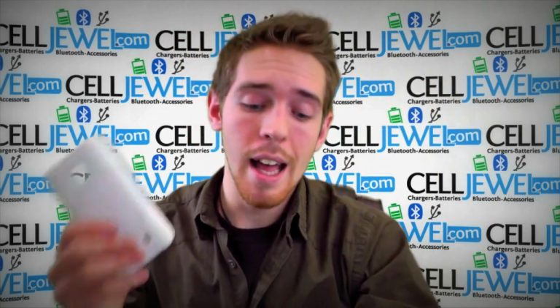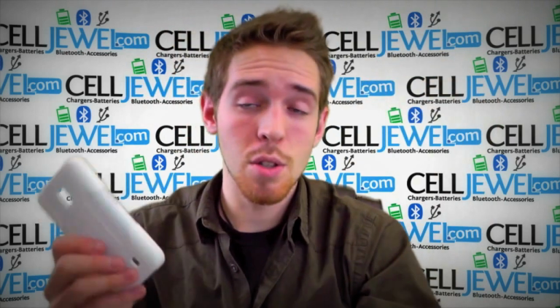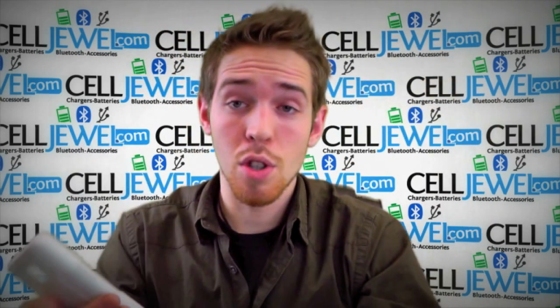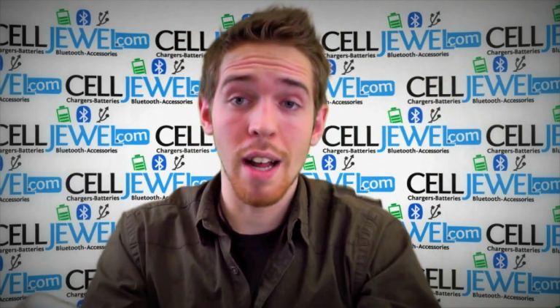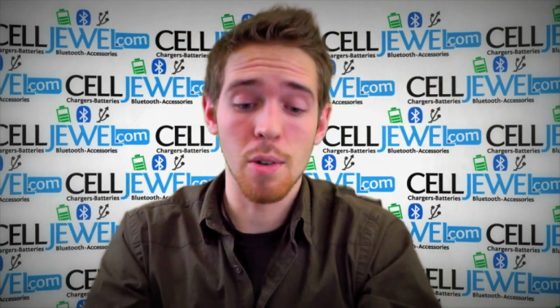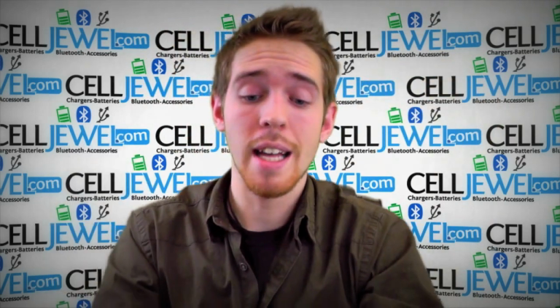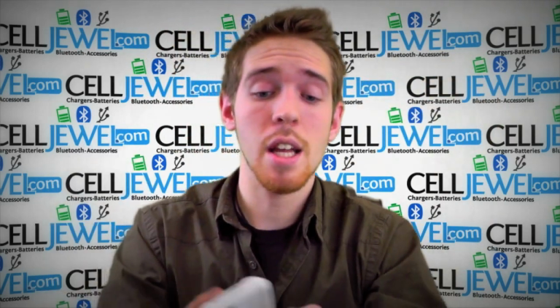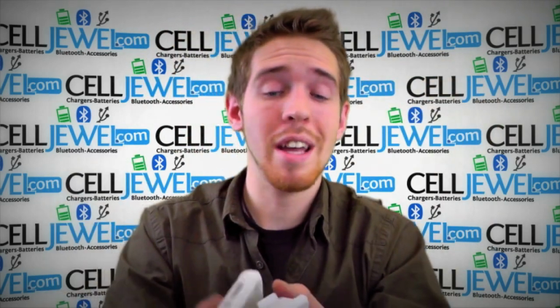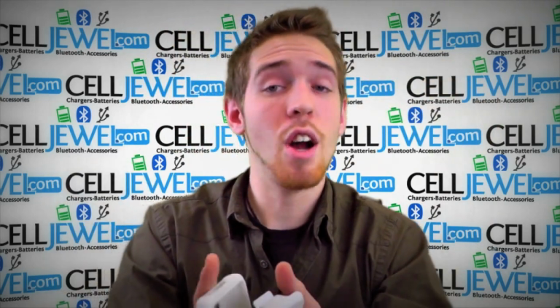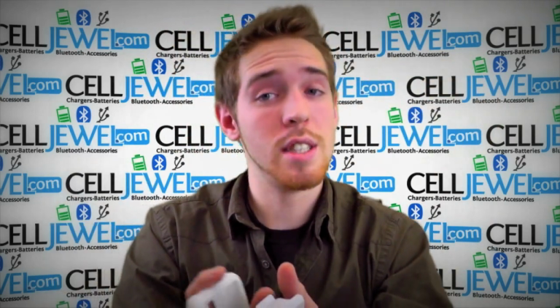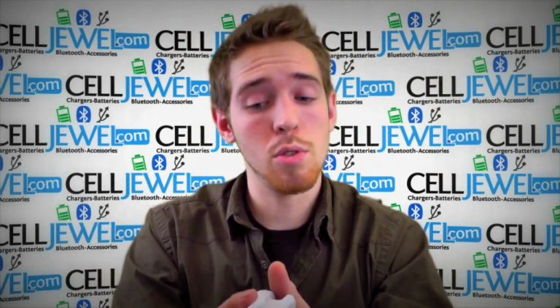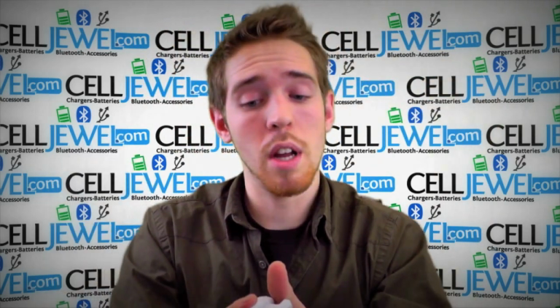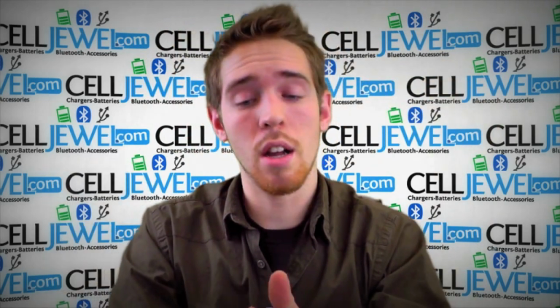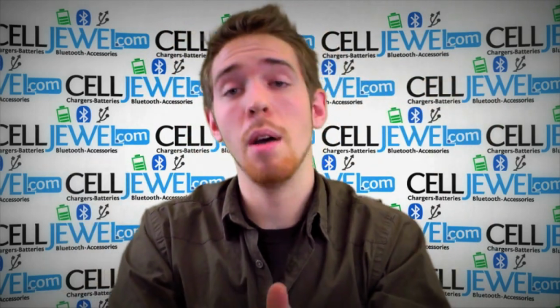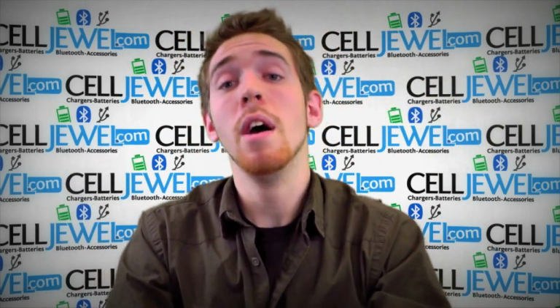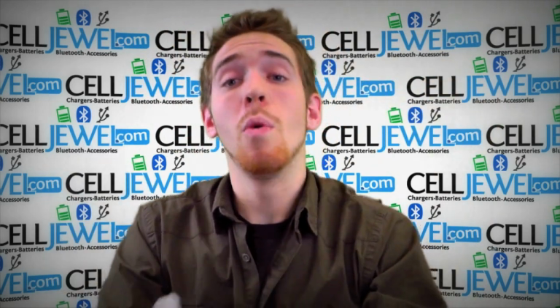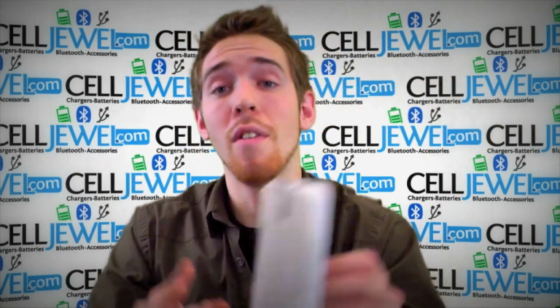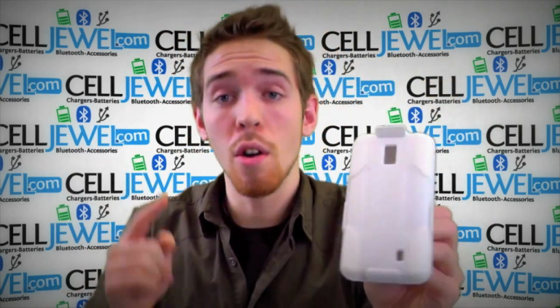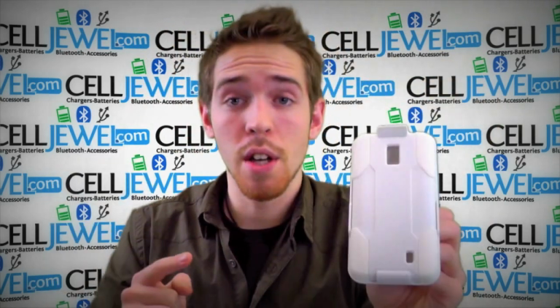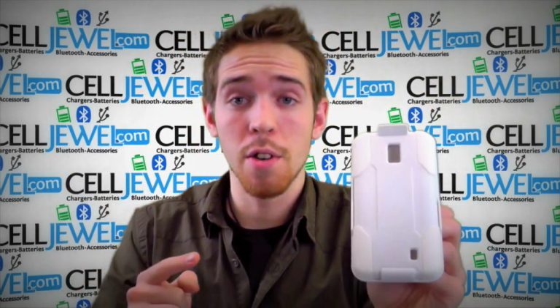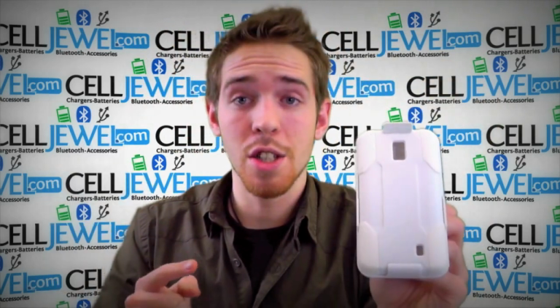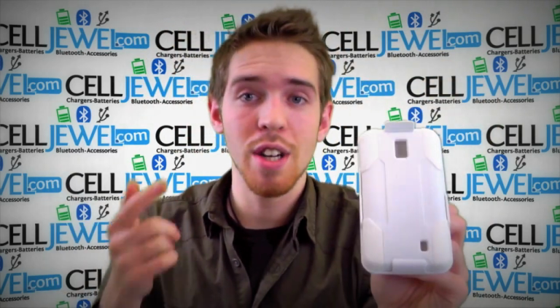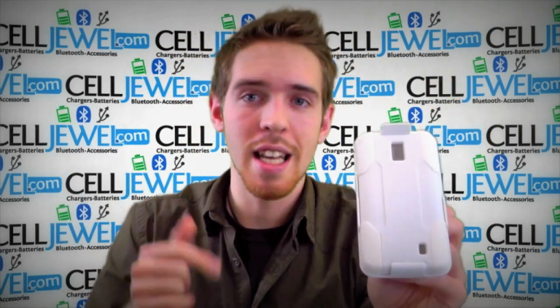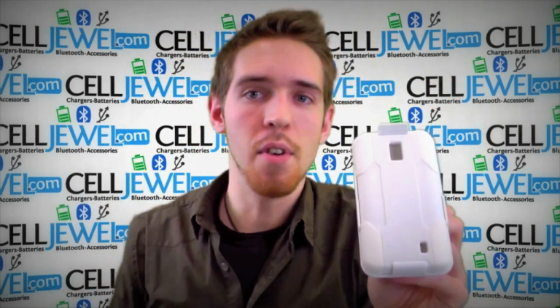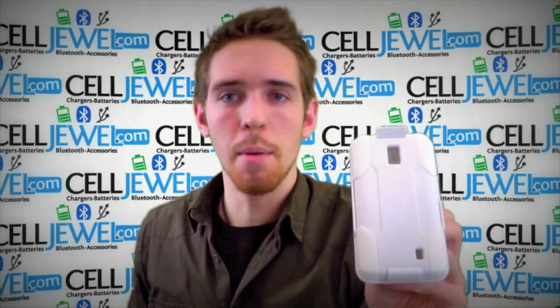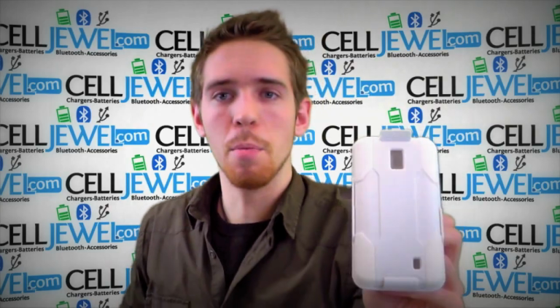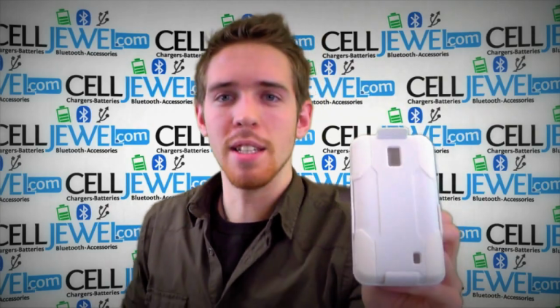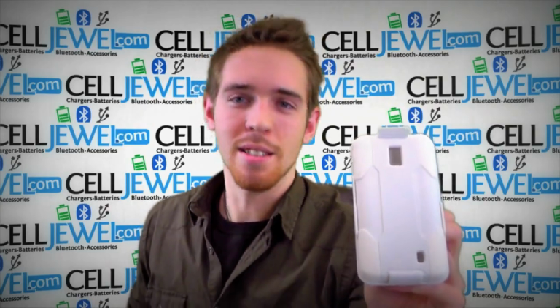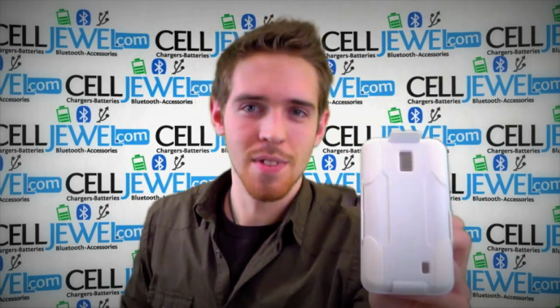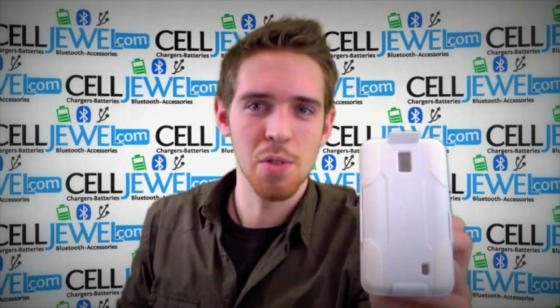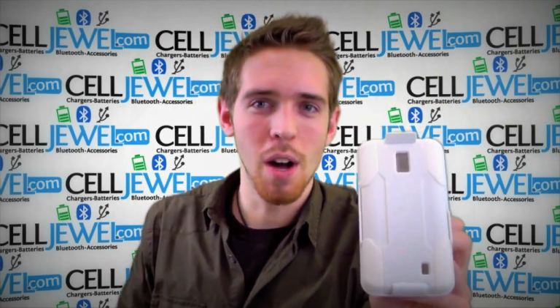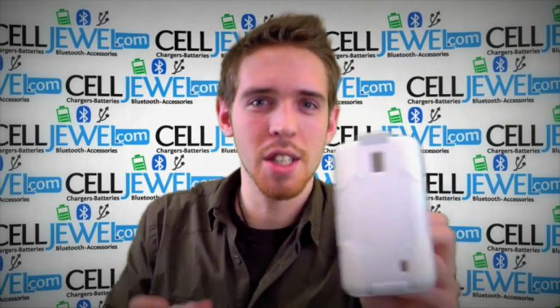It's a great little case and you can get it on CellDruel.com. We have all your cell phone accessory needs at phenomenal prices. Thanks for watching.